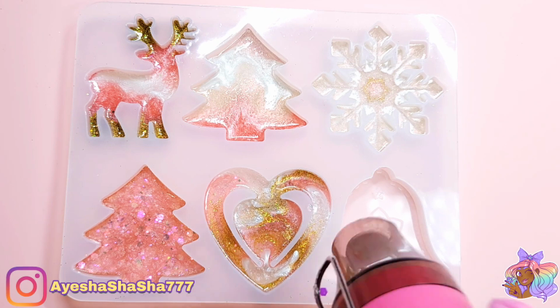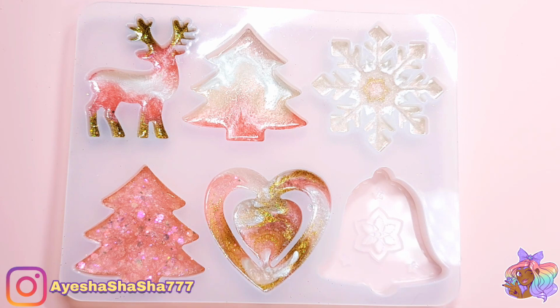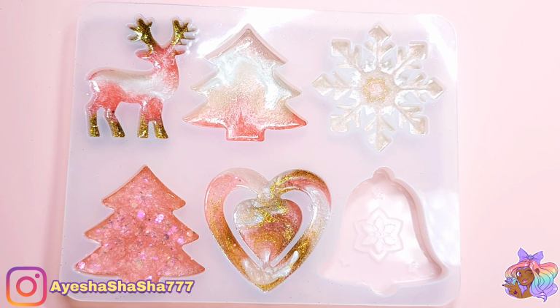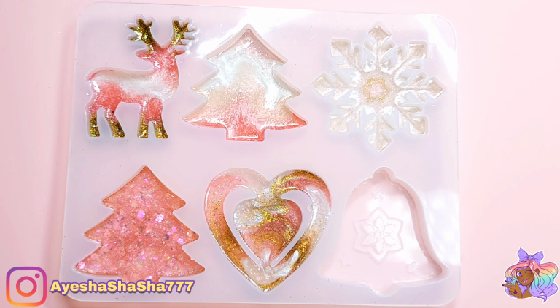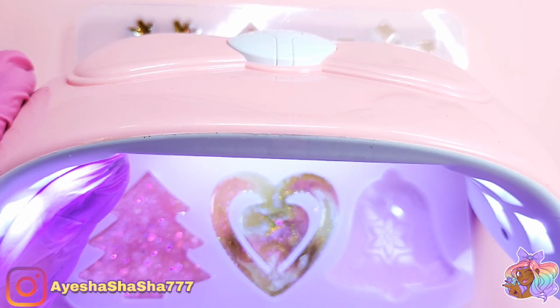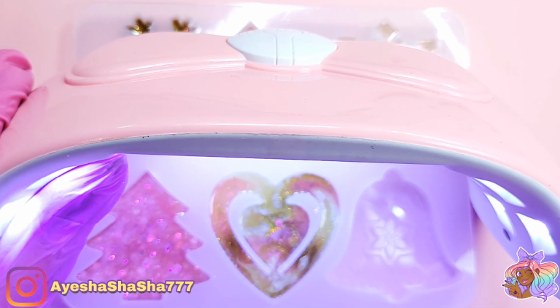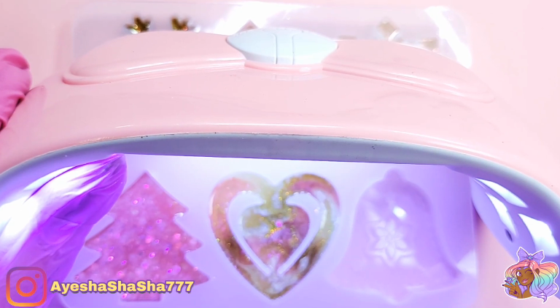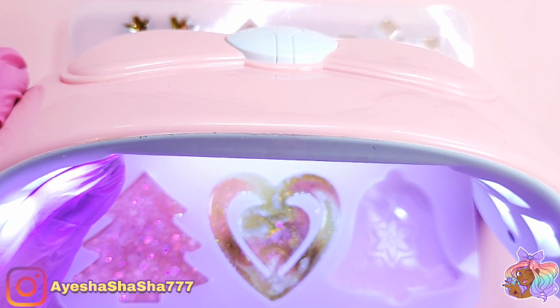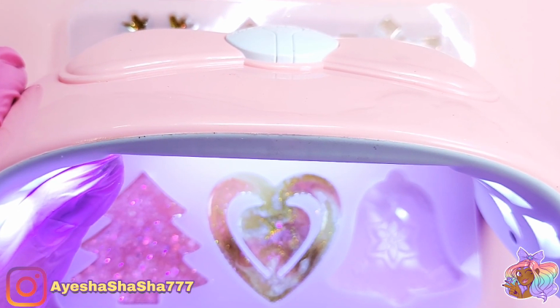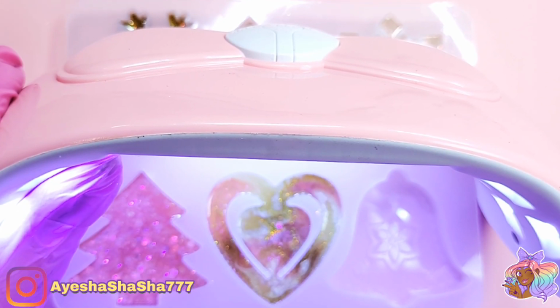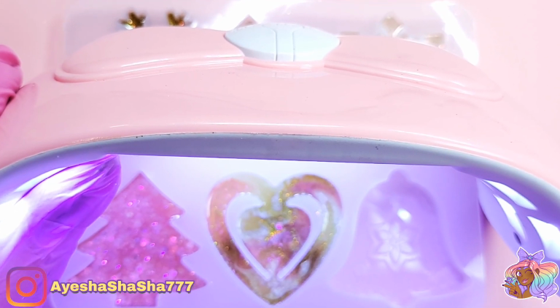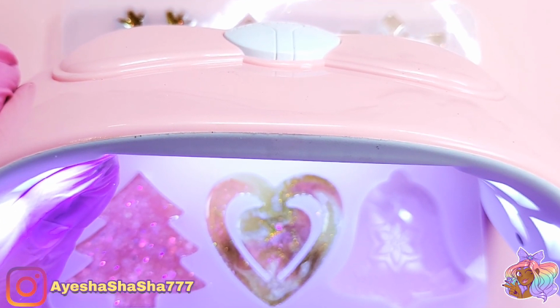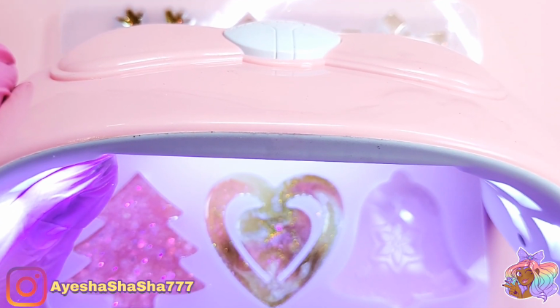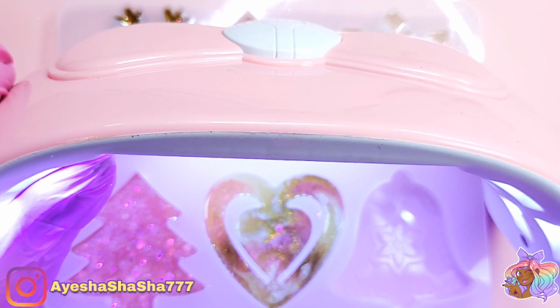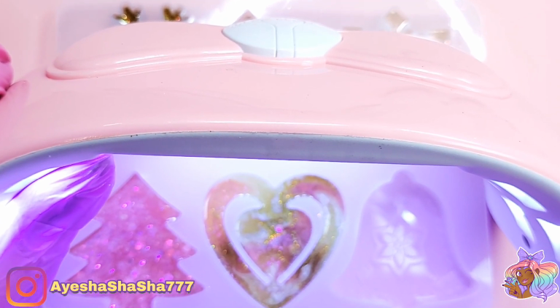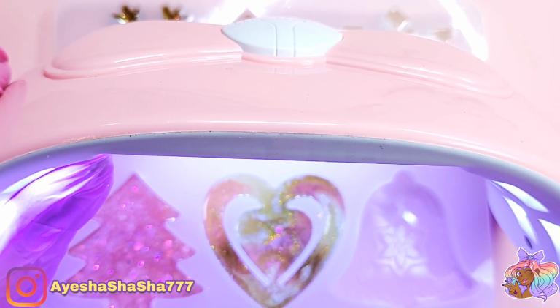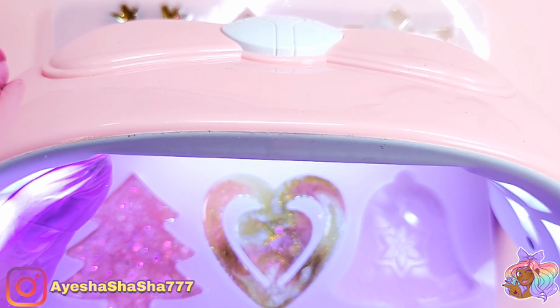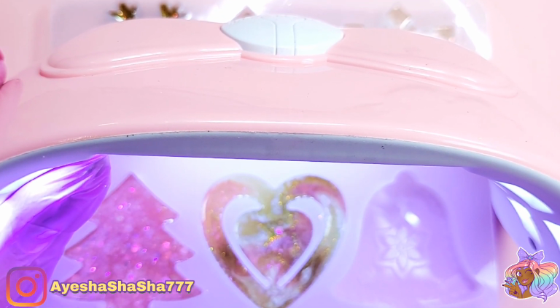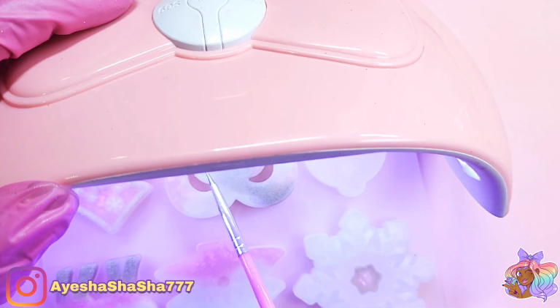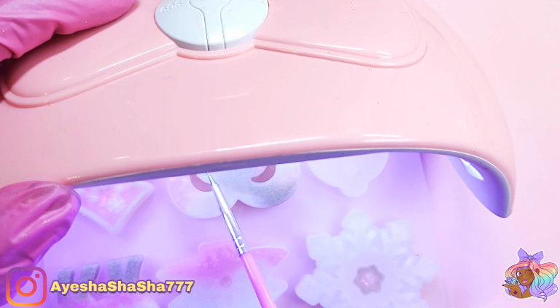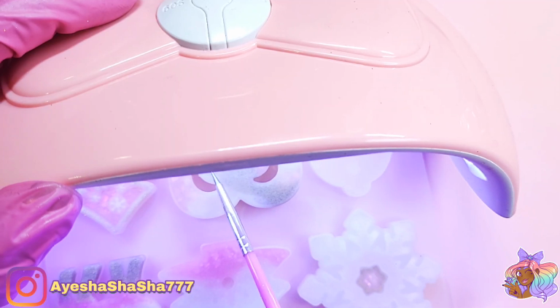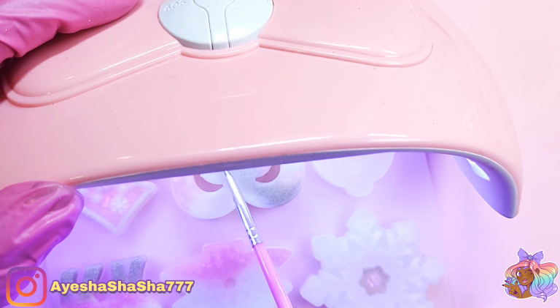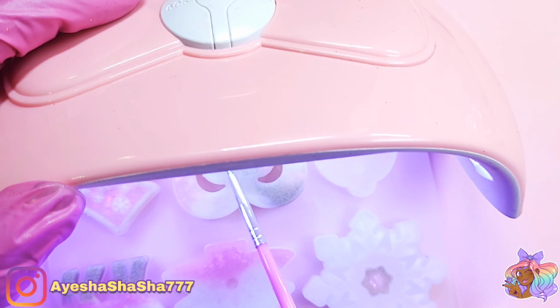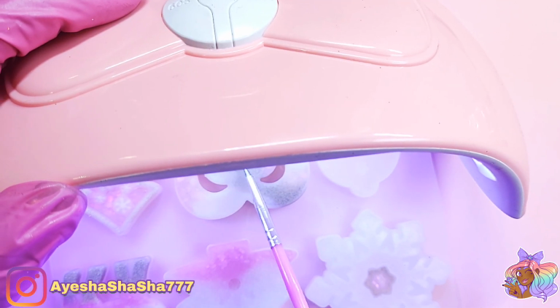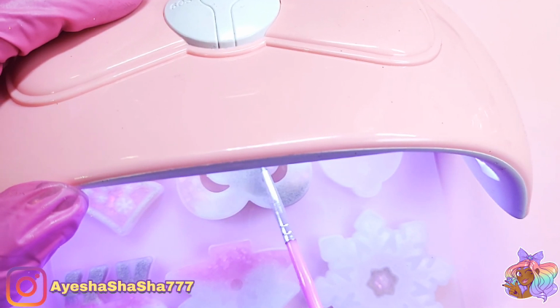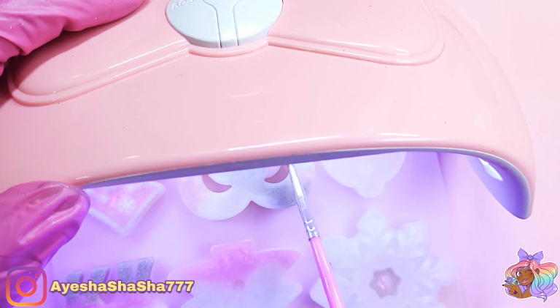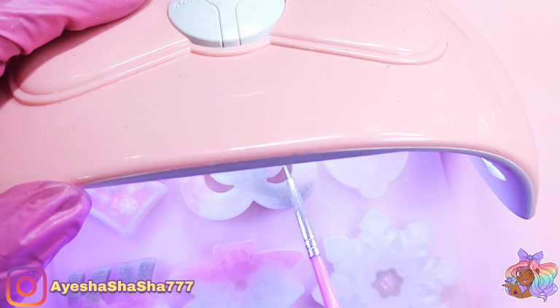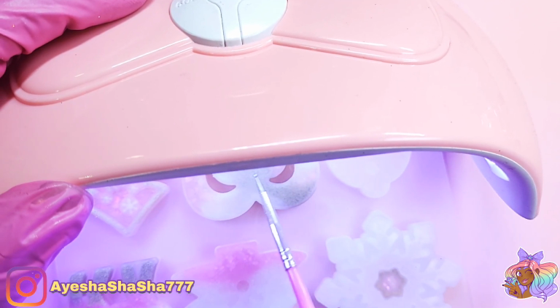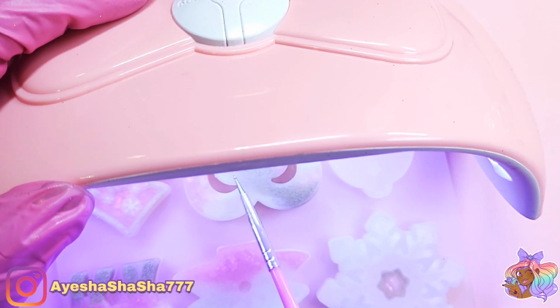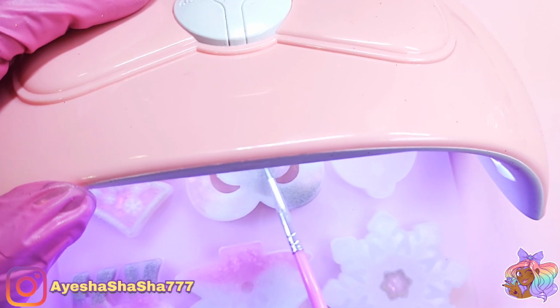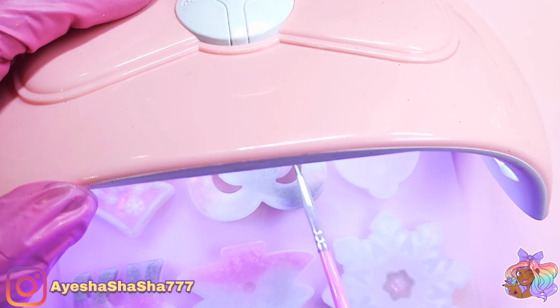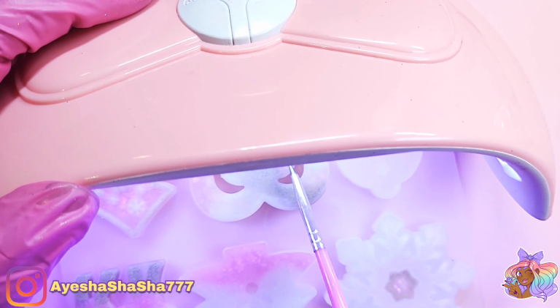I also found that tapping the mould with the really tiny dotting tool was really handy for letting me know when the pieces were fully cured.